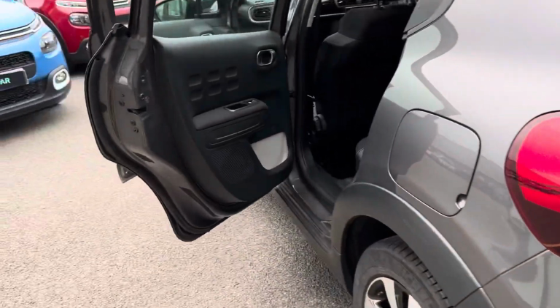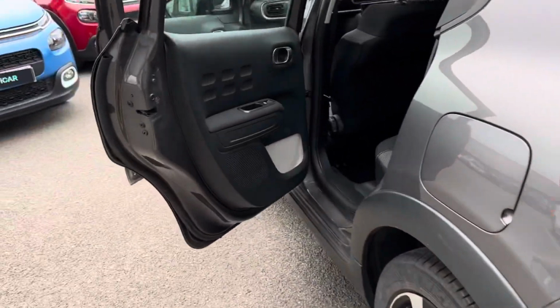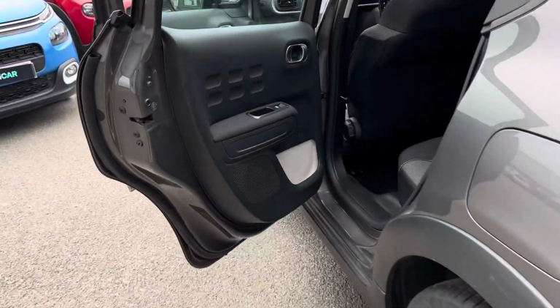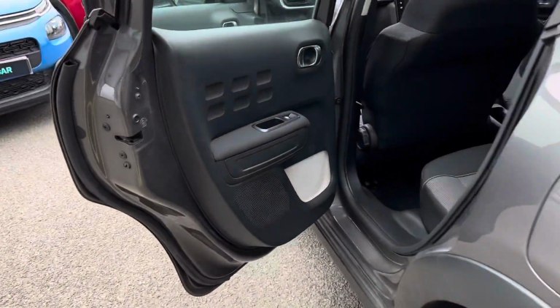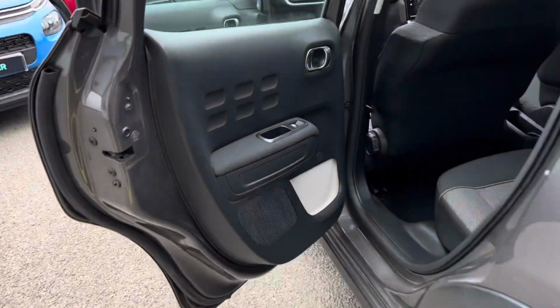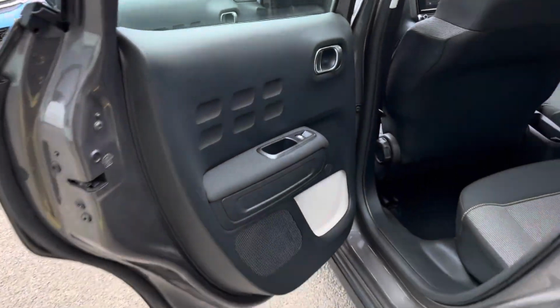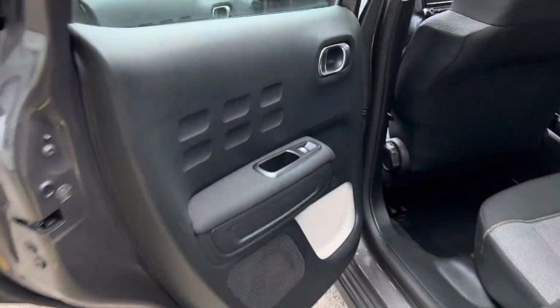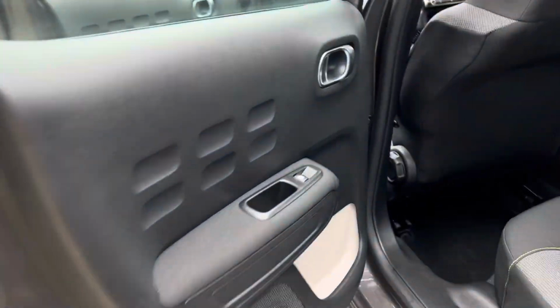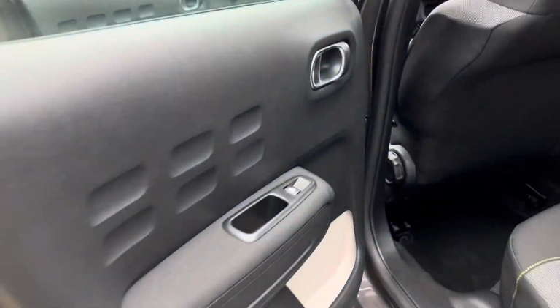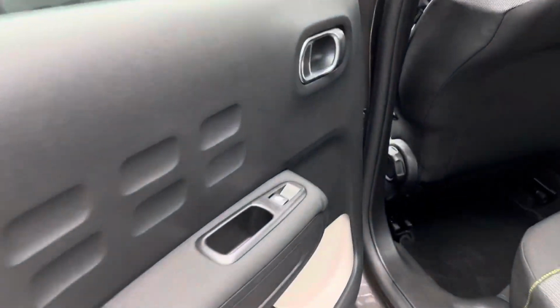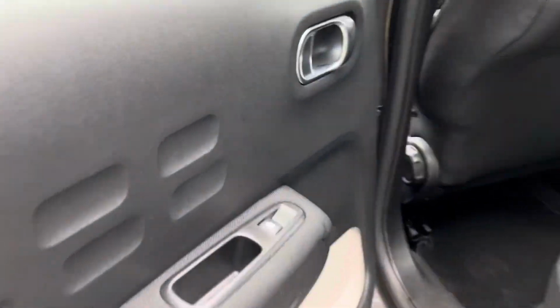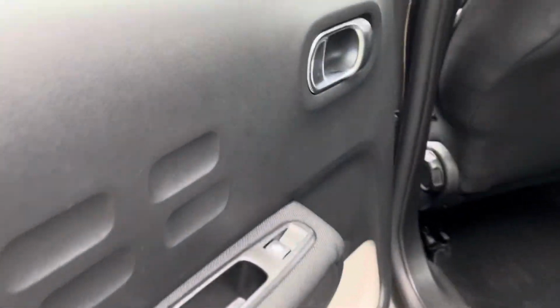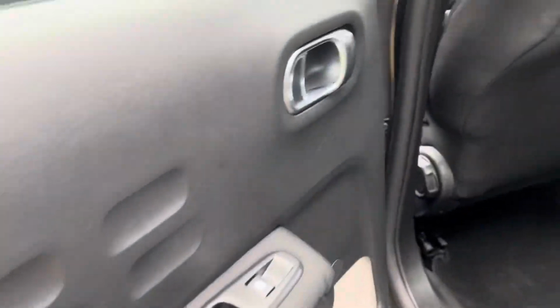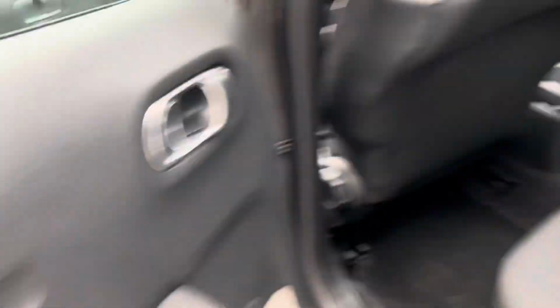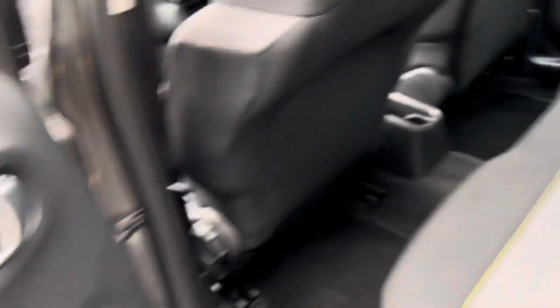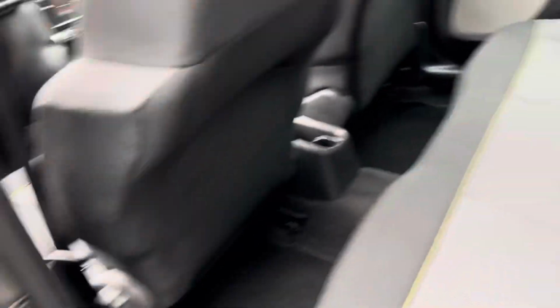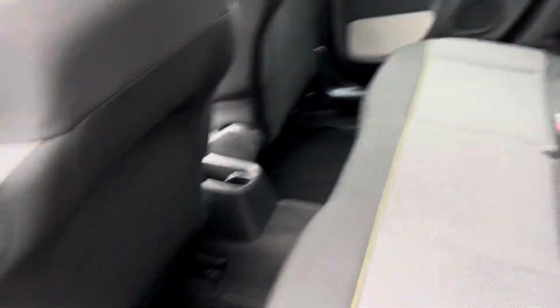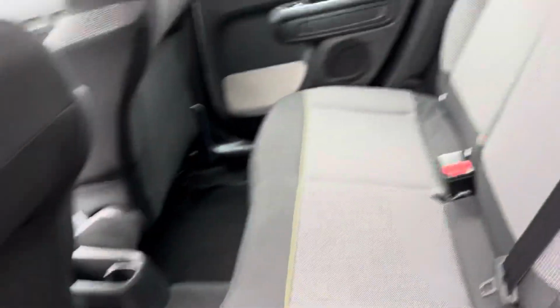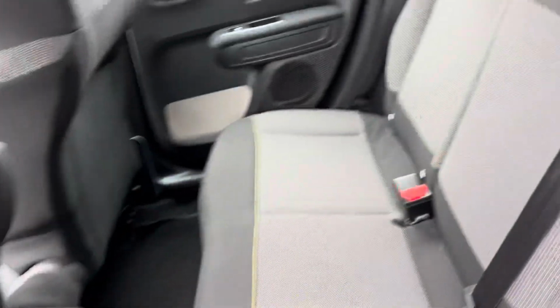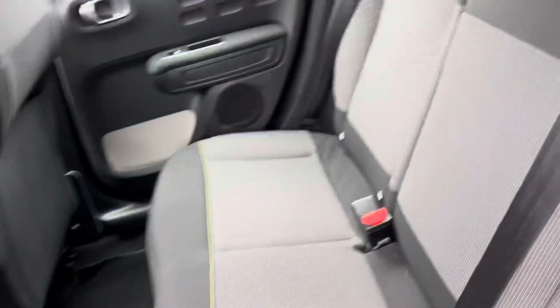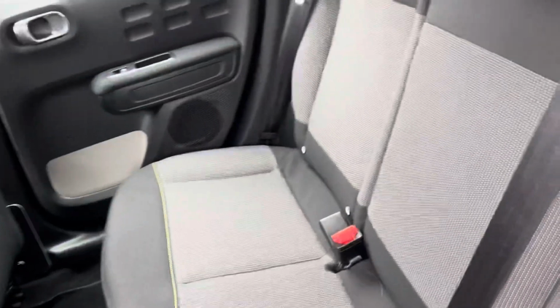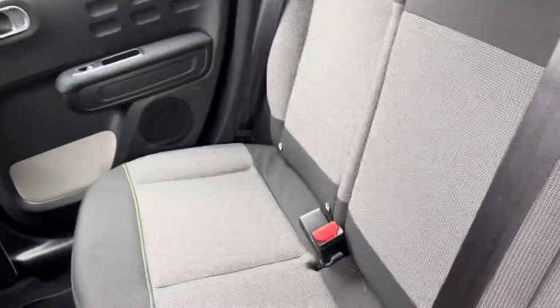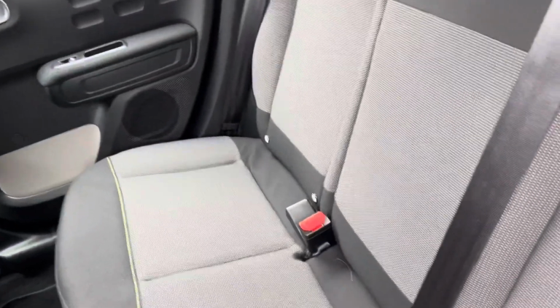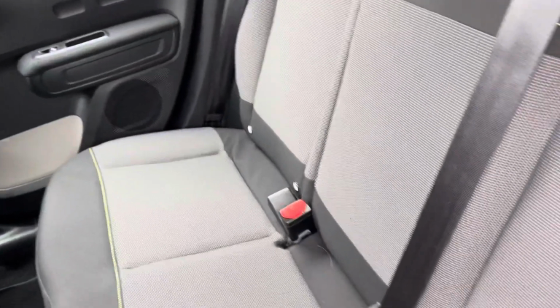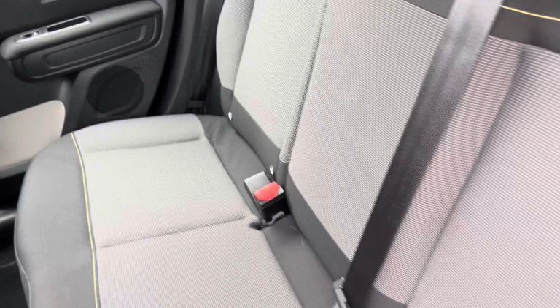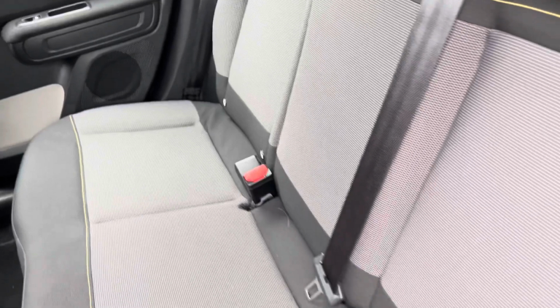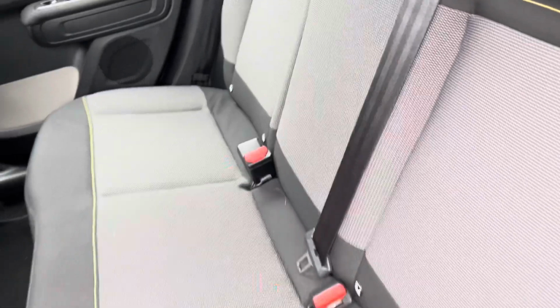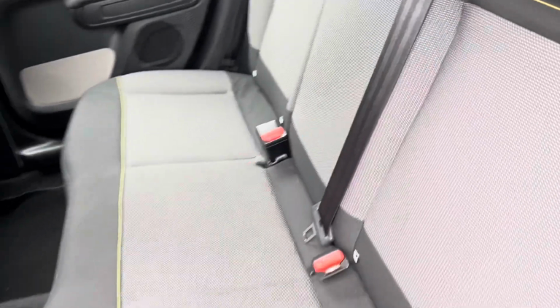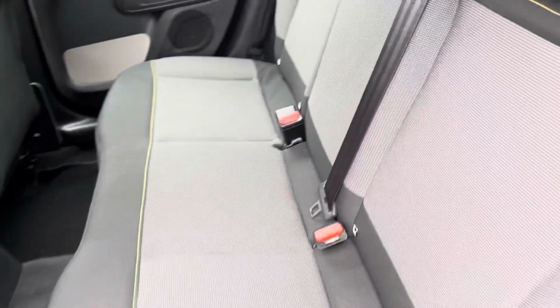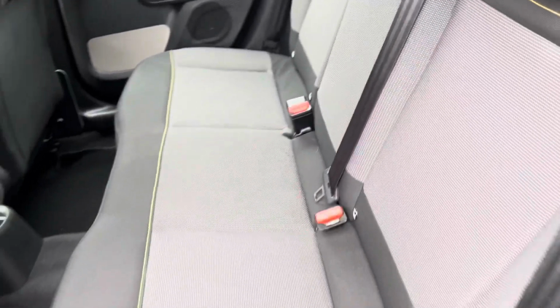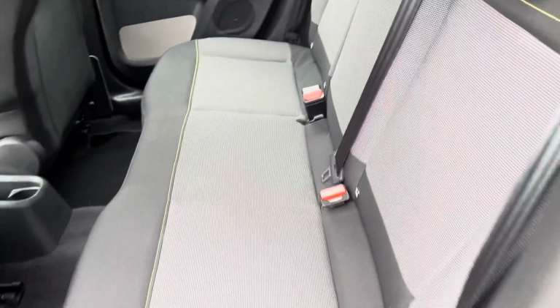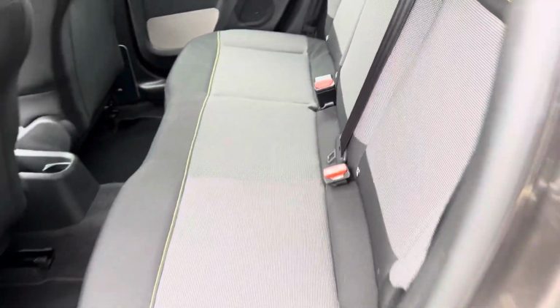Round to the back you'll see you've got your electric windows. You've also got your USB charging points here in the back of the car as well.